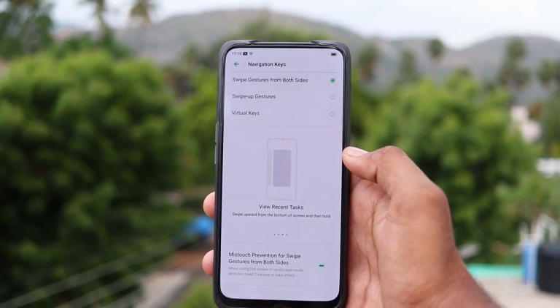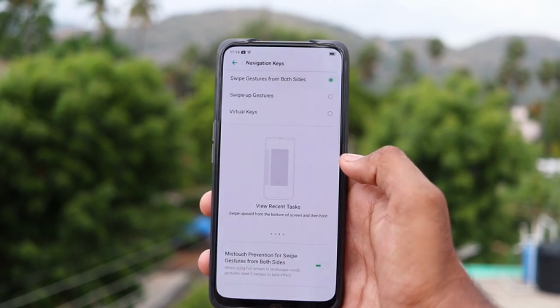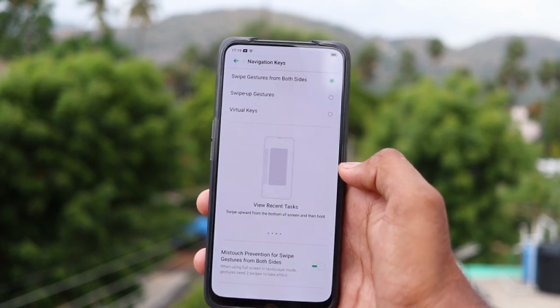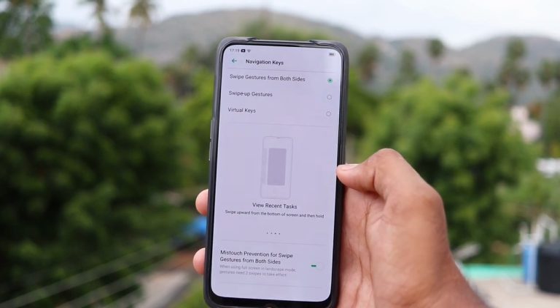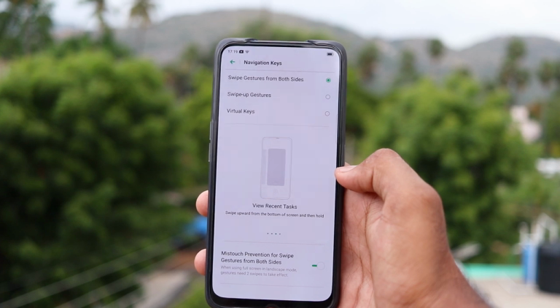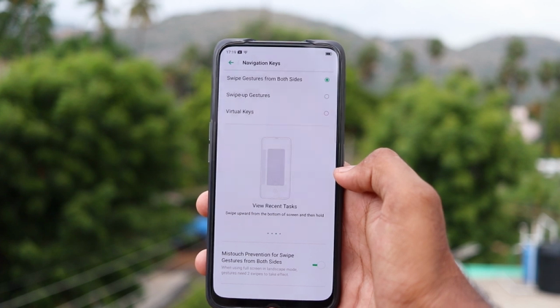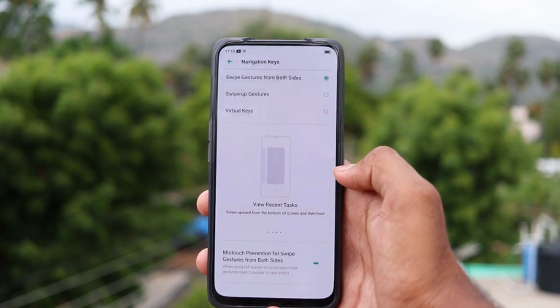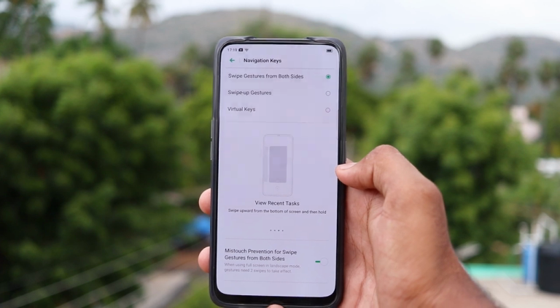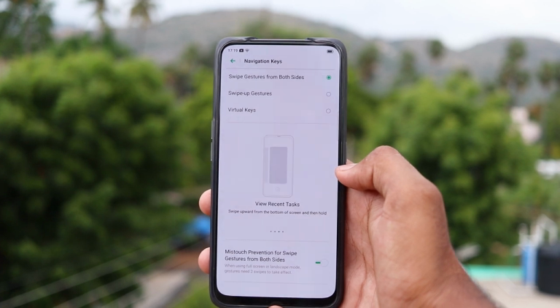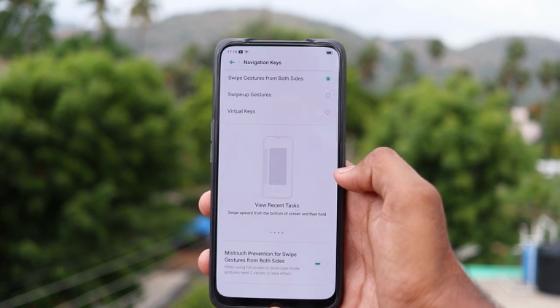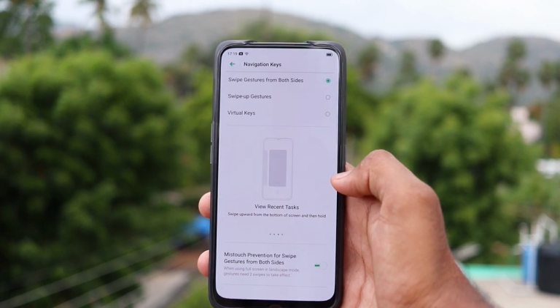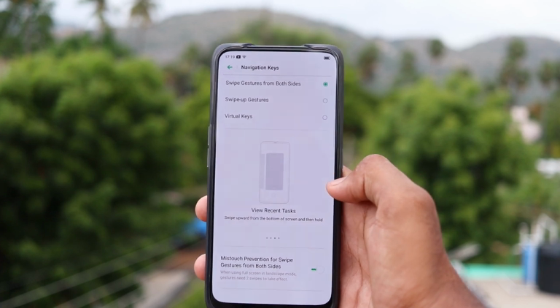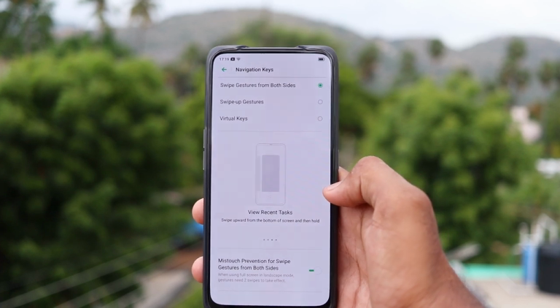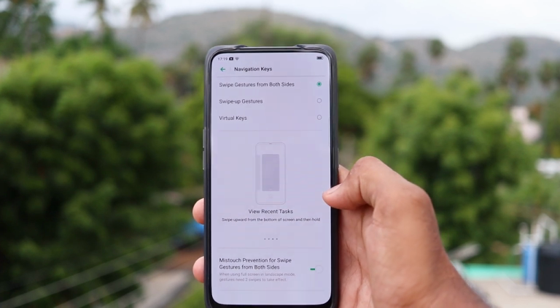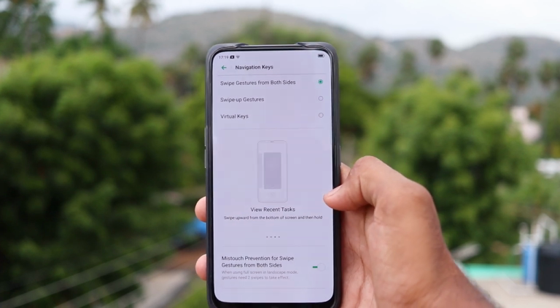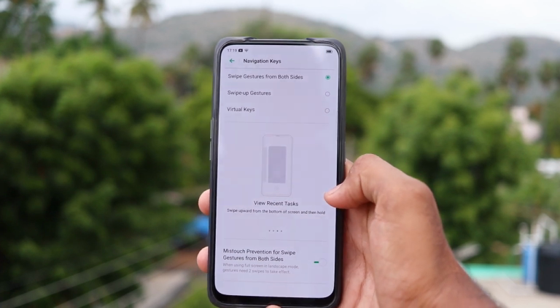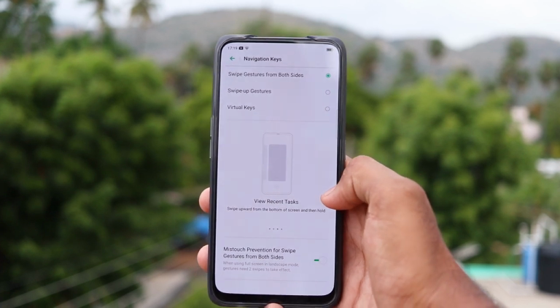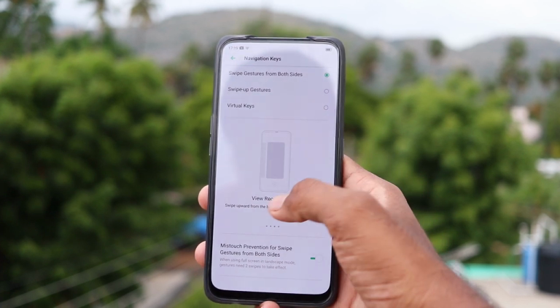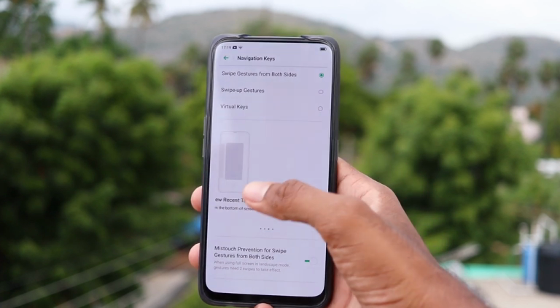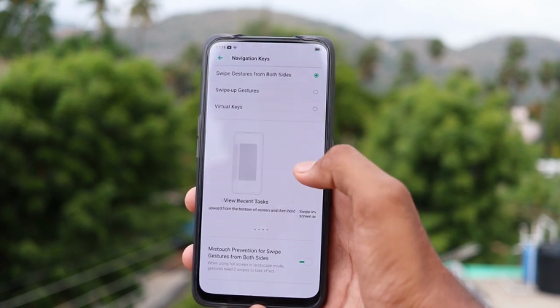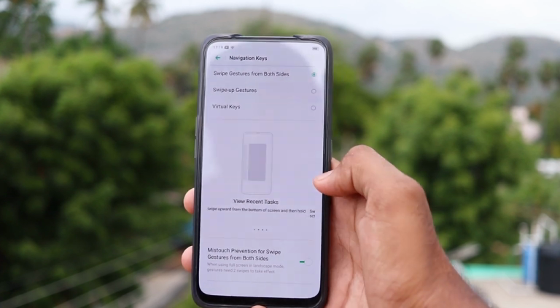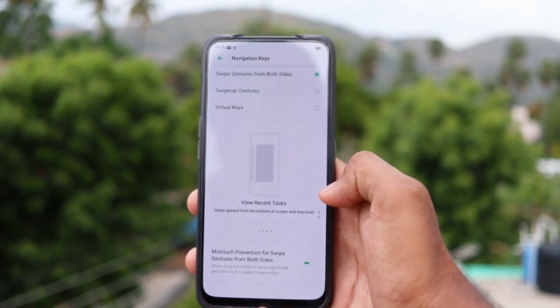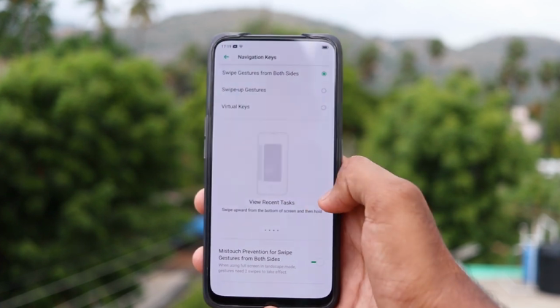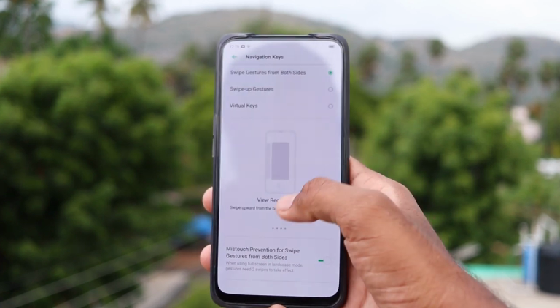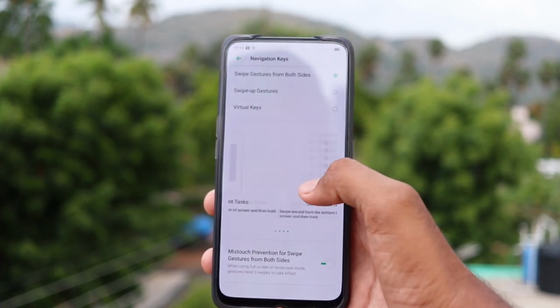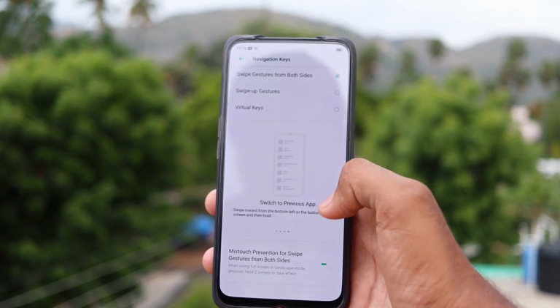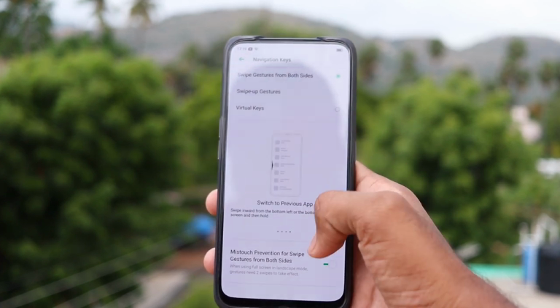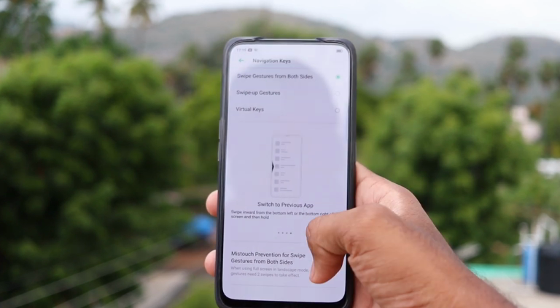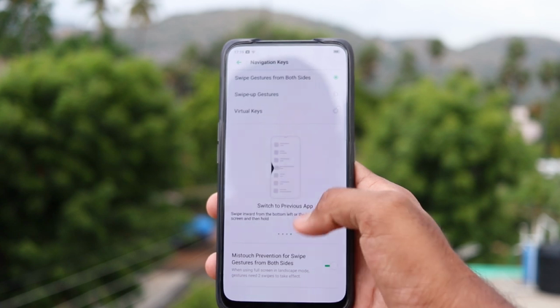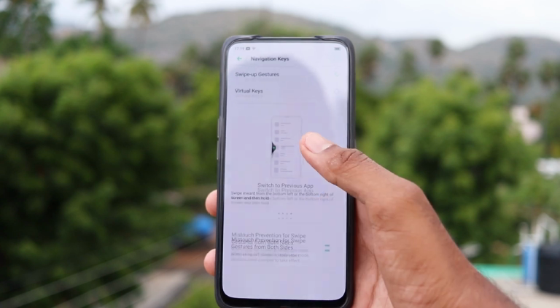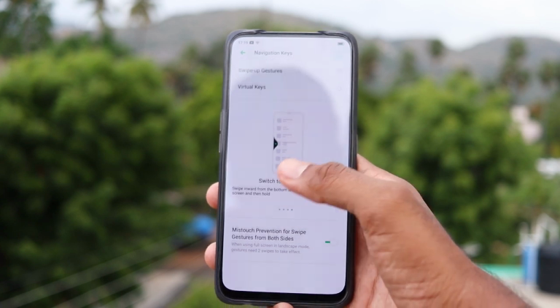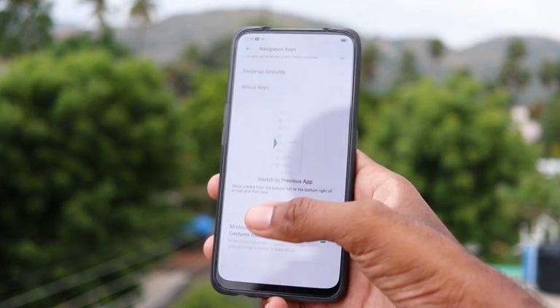You can use full screen gestures — that is swipe left and swipe right.